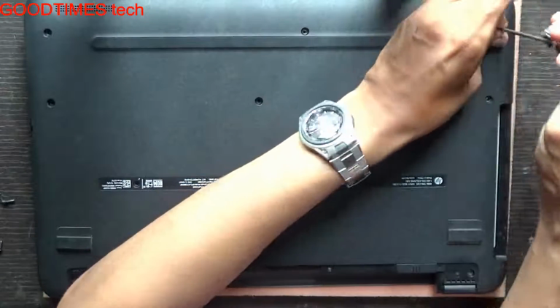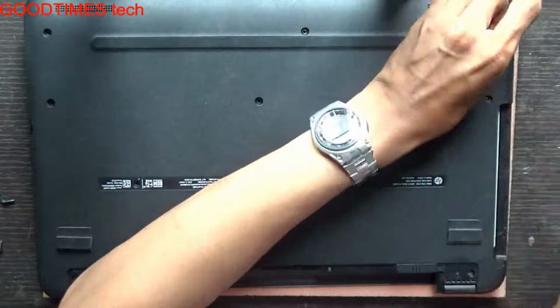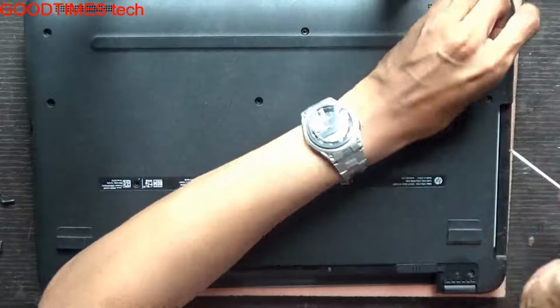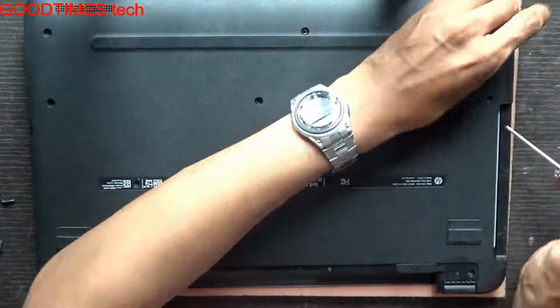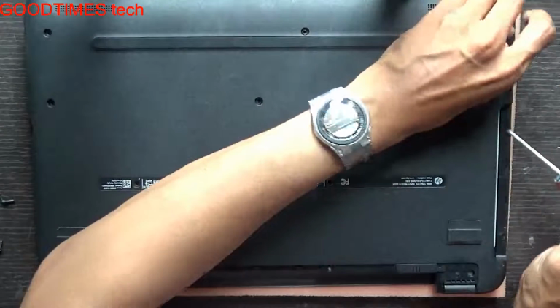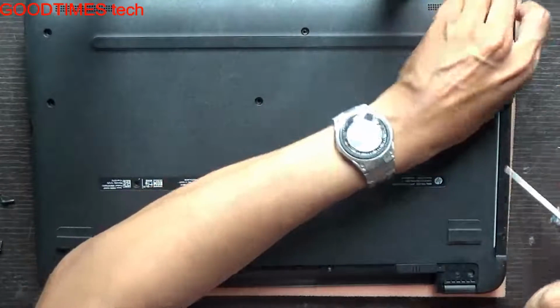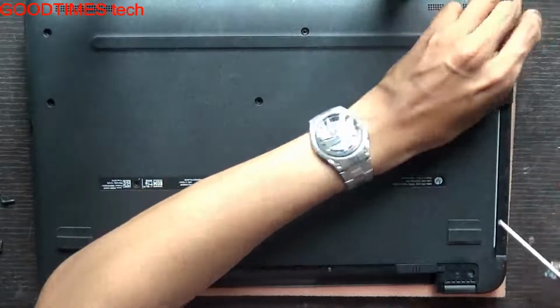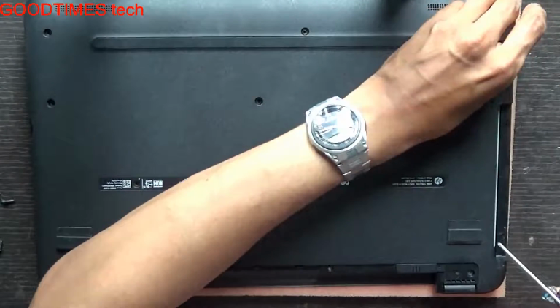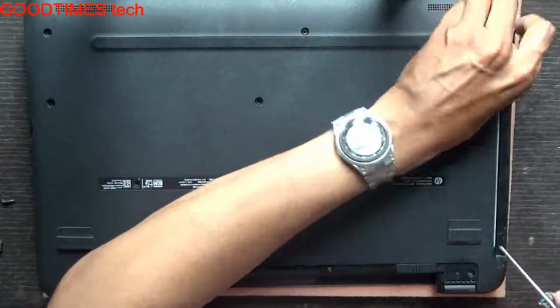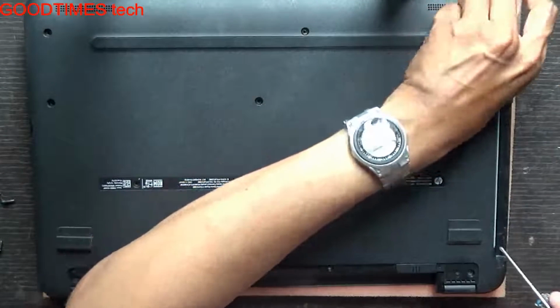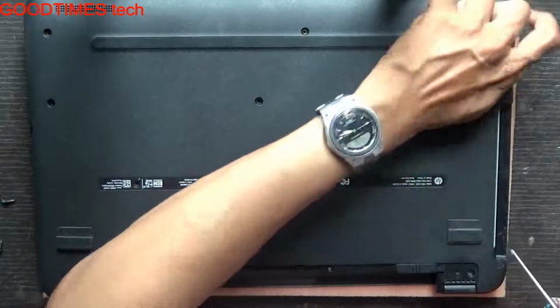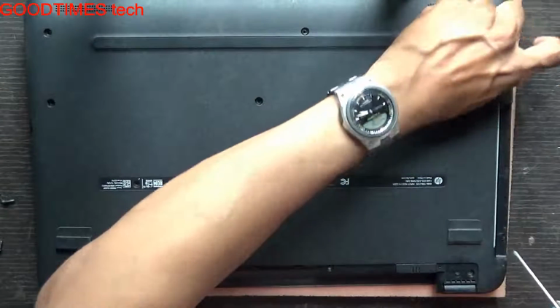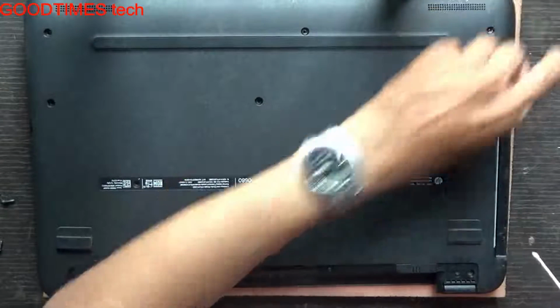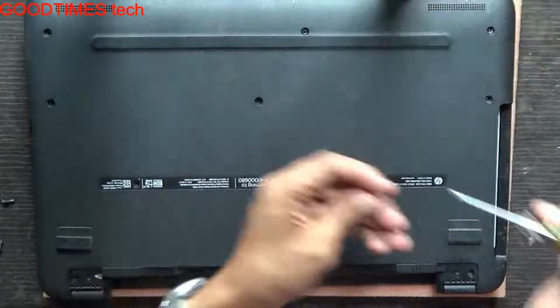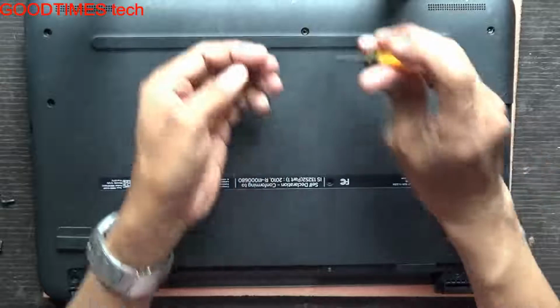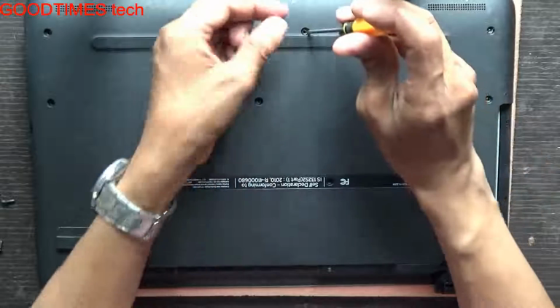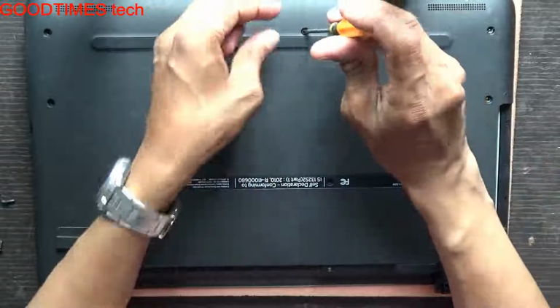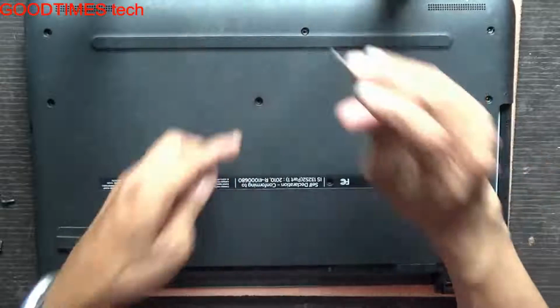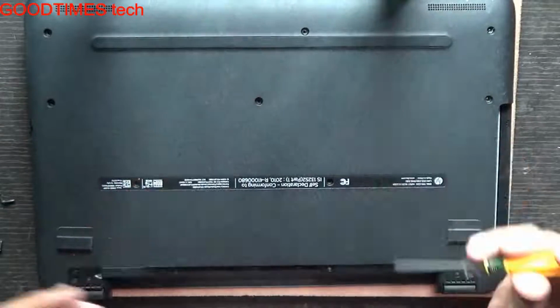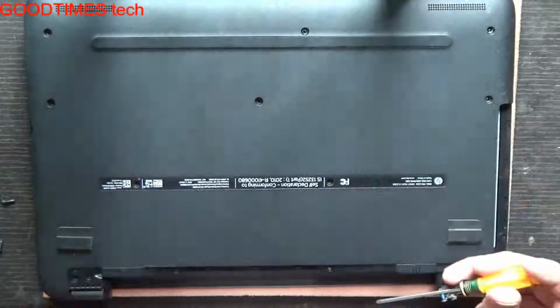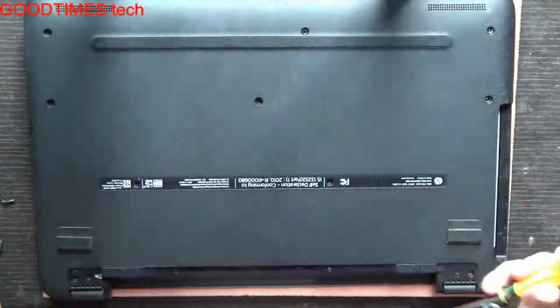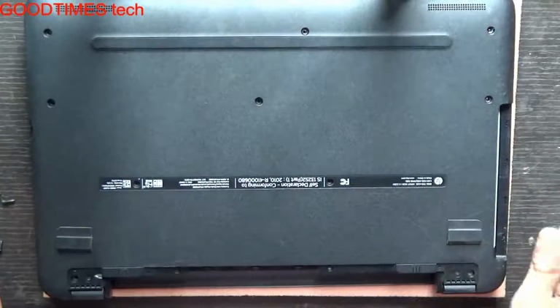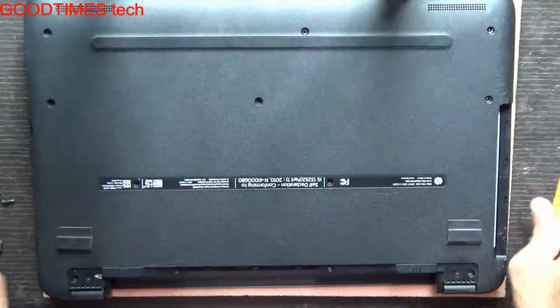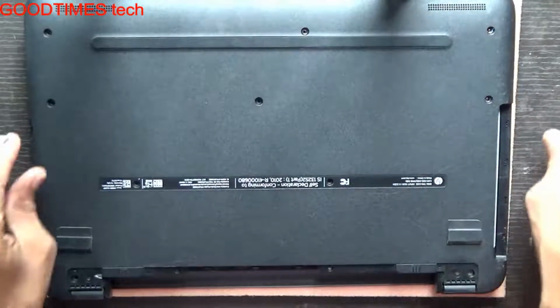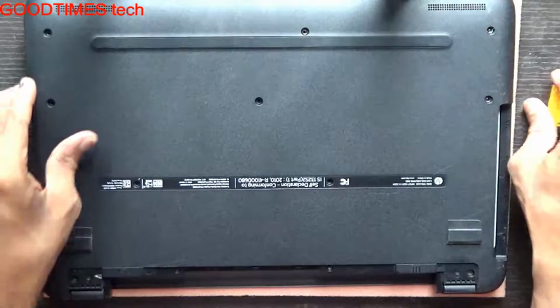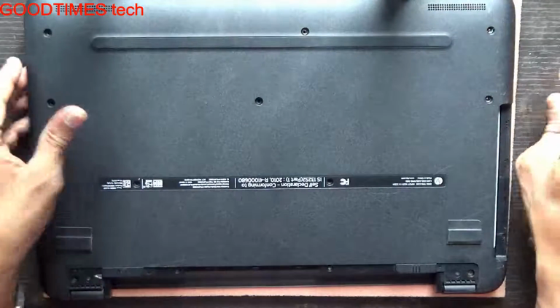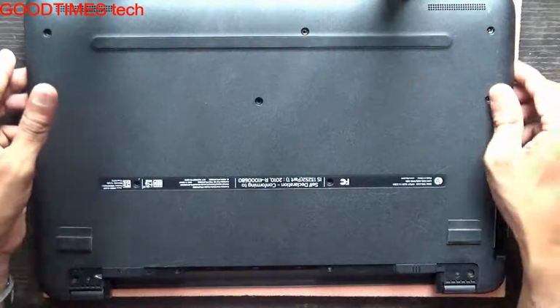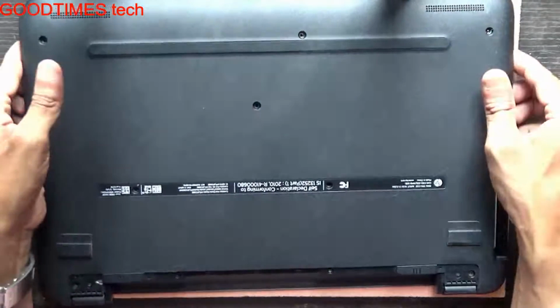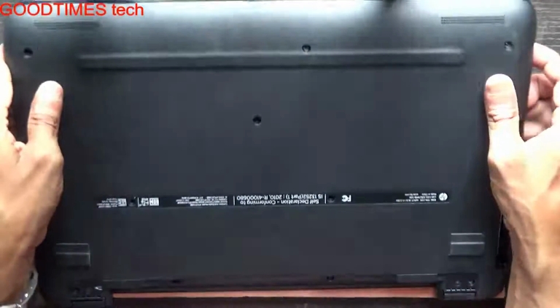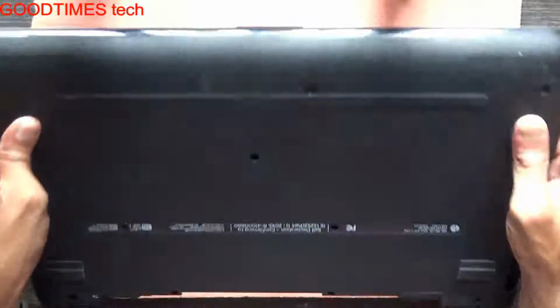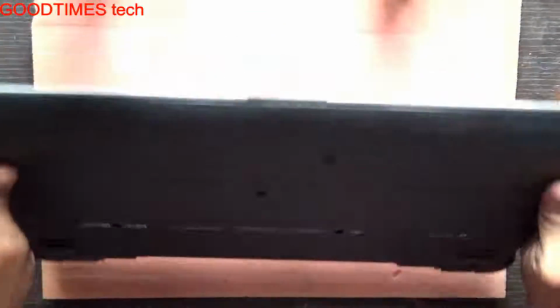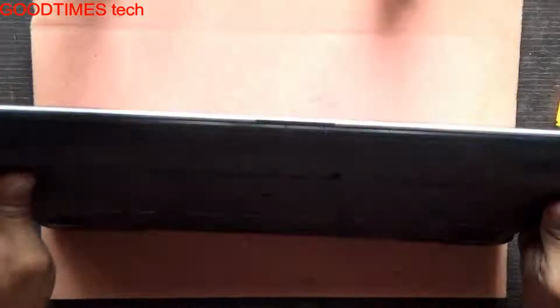See whether any screws are there under the DVD drive. We are done with the screws.